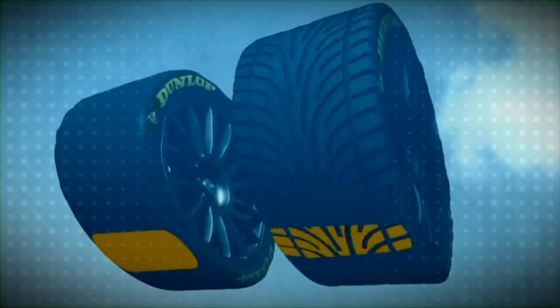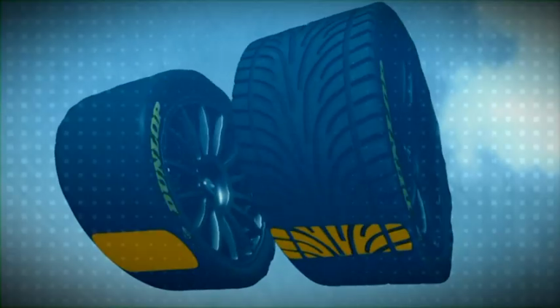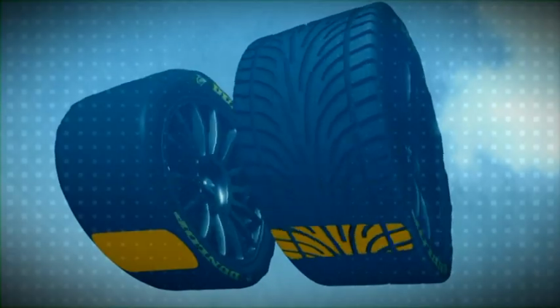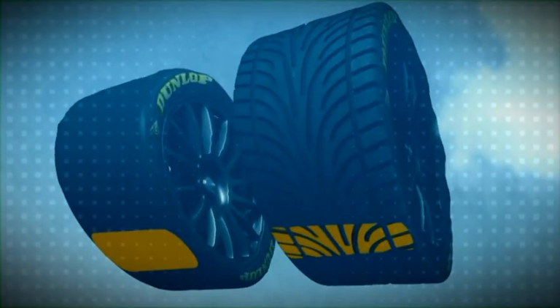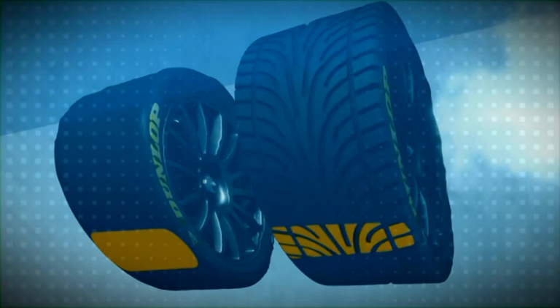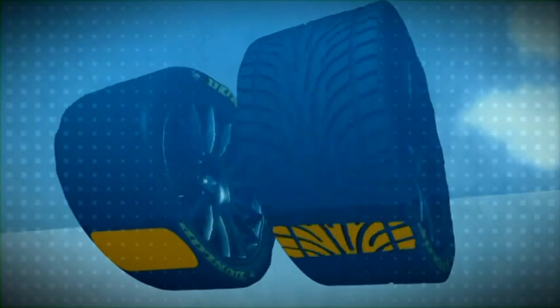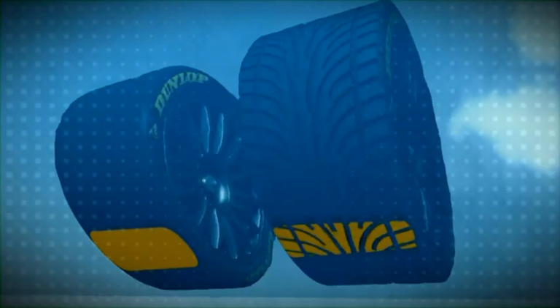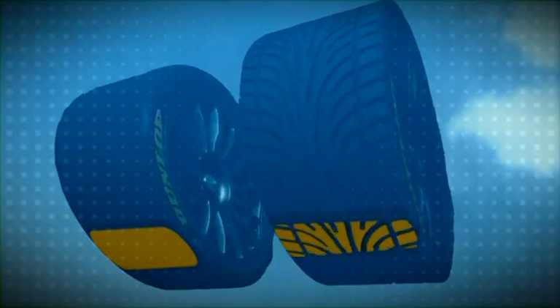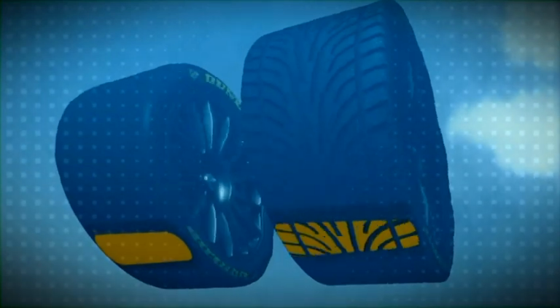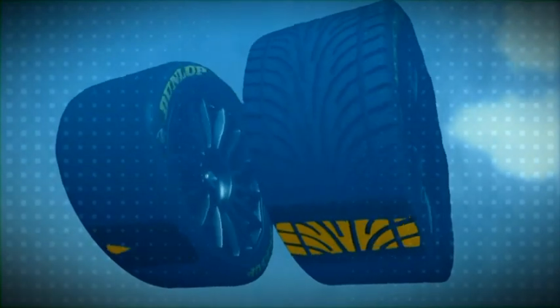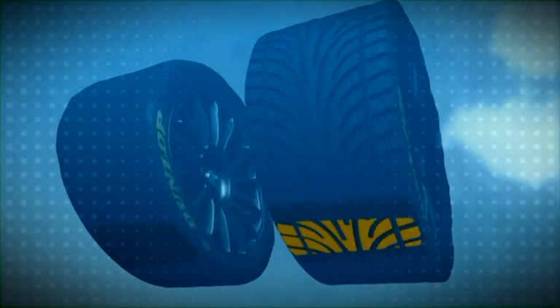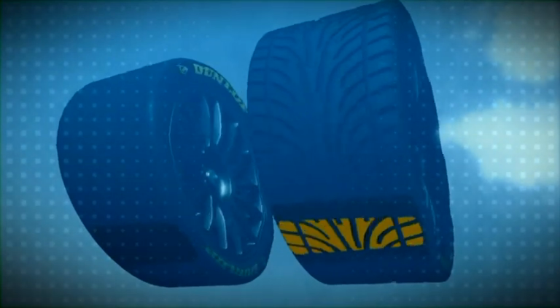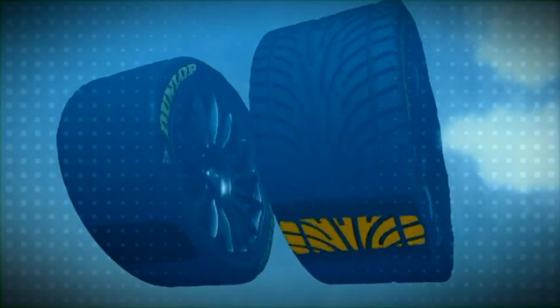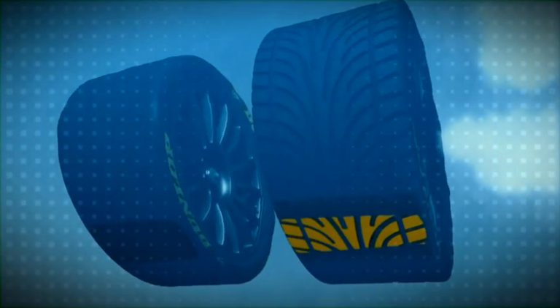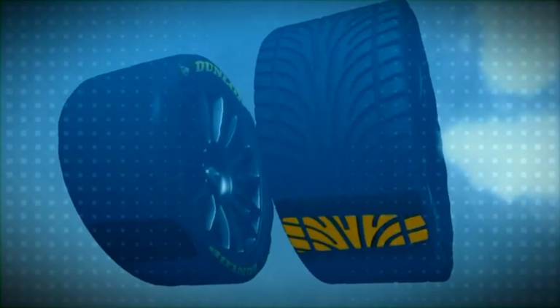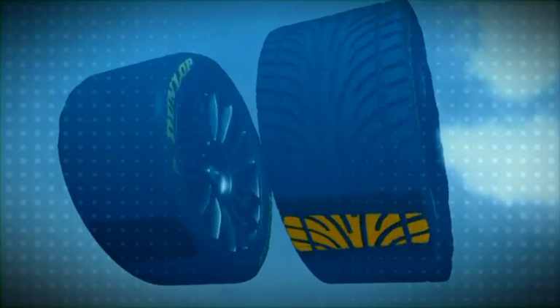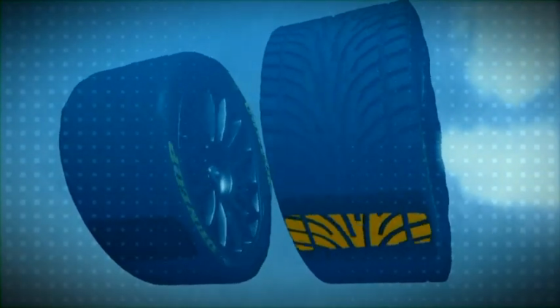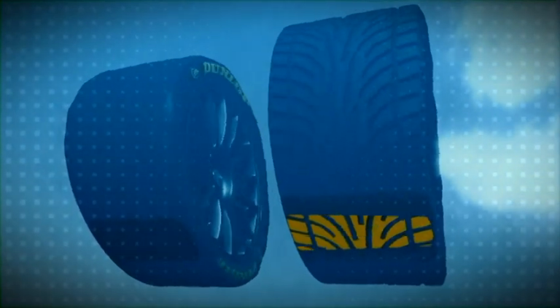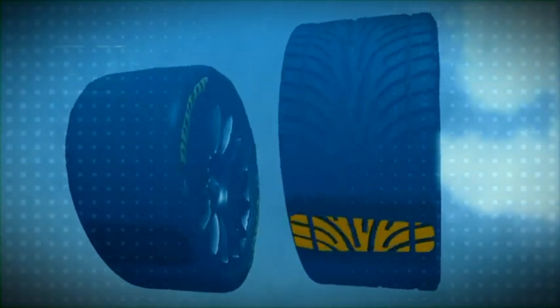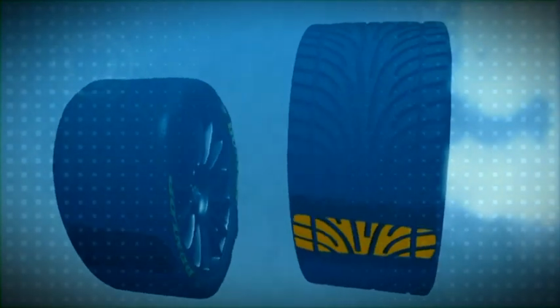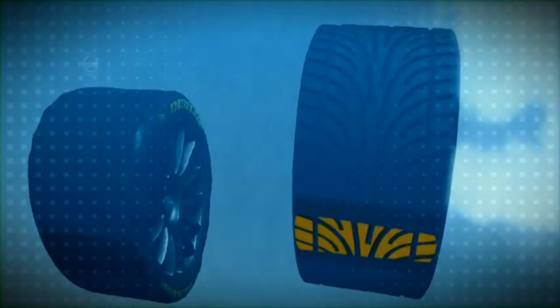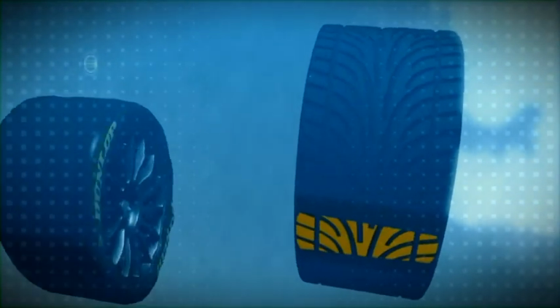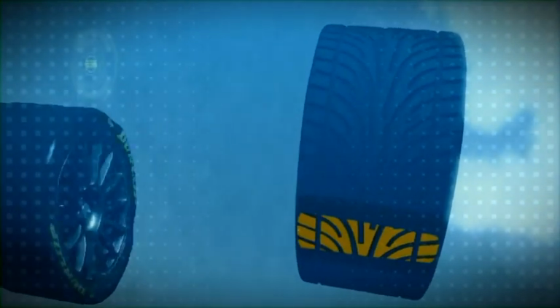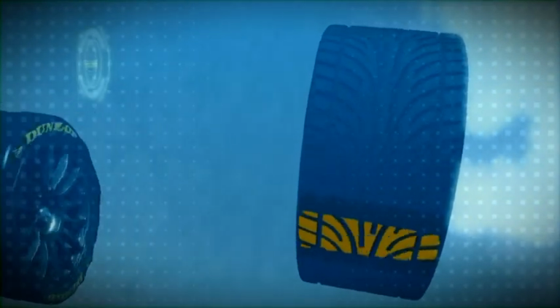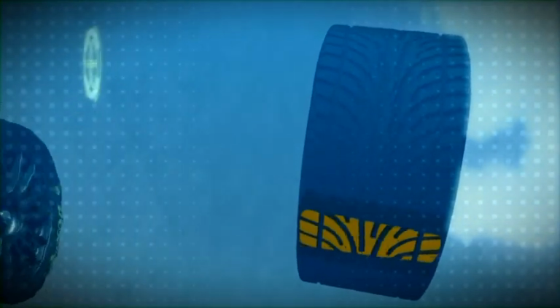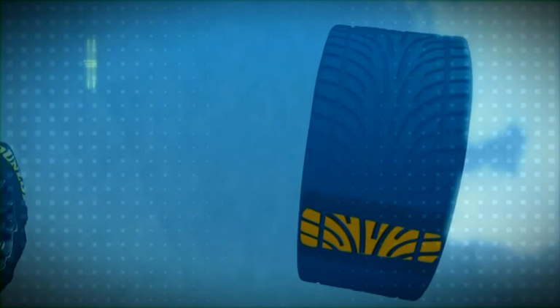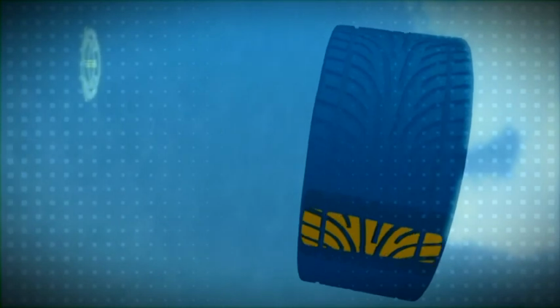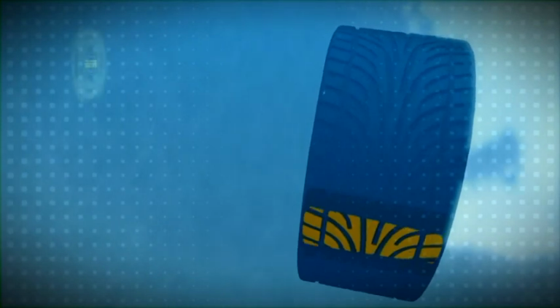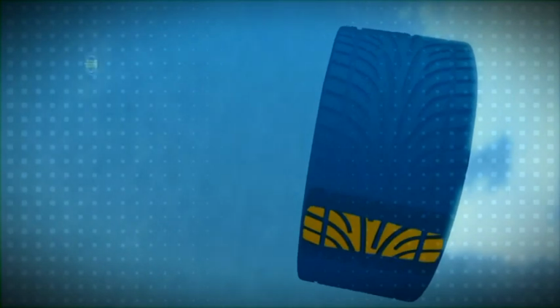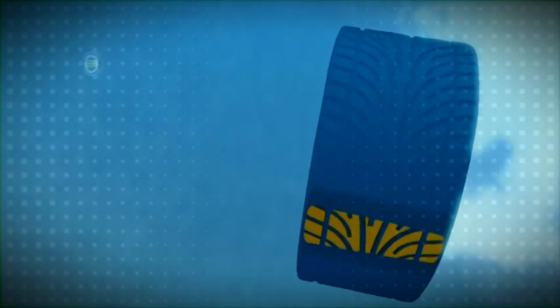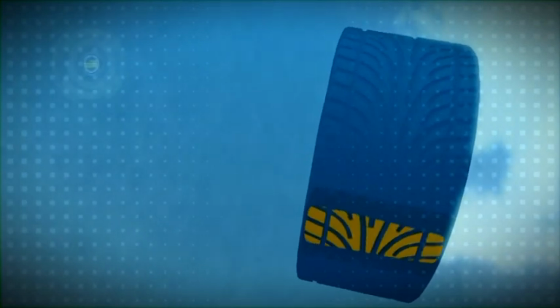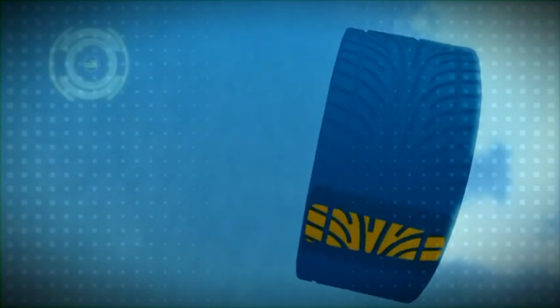In direct contrast, the slick tyre loses grip much sooner, while the wet weather tyre remains controllable and stays on line.